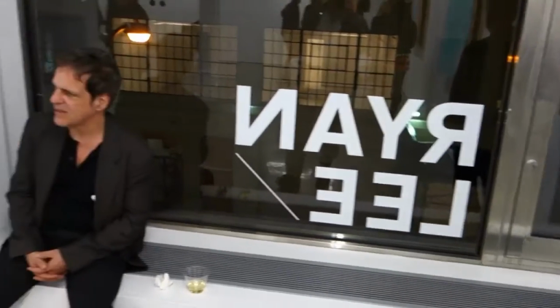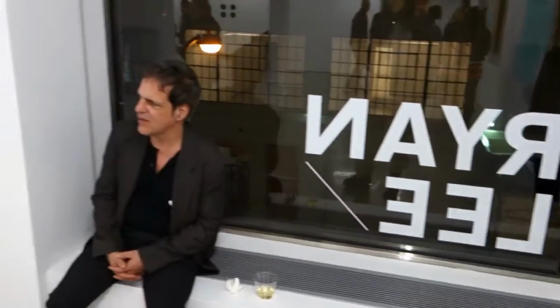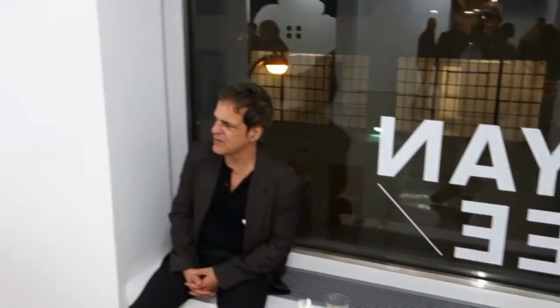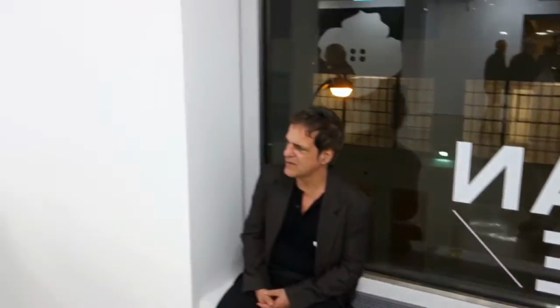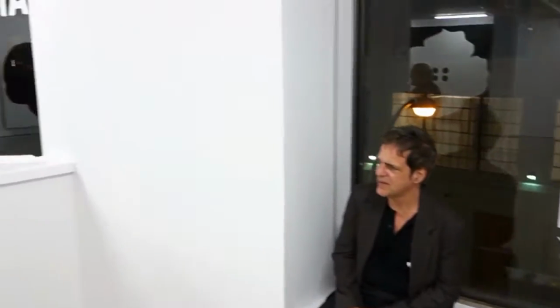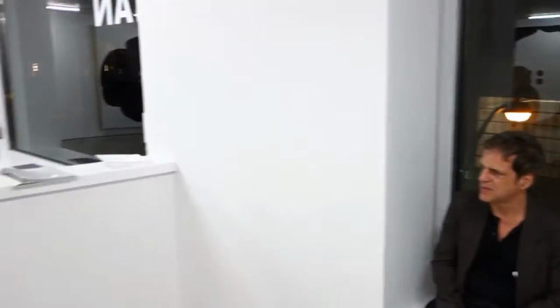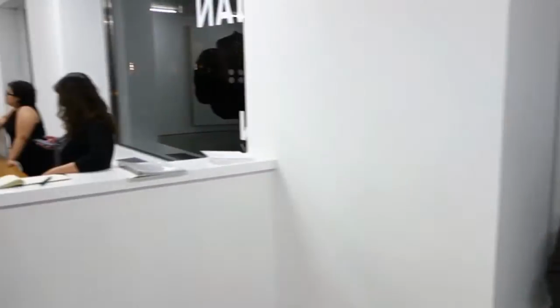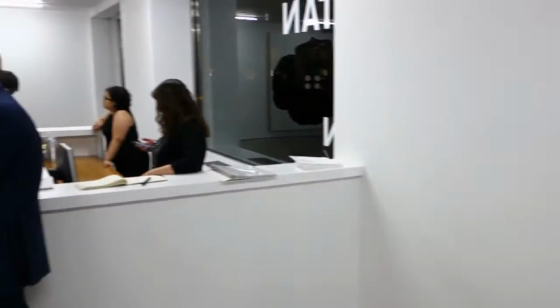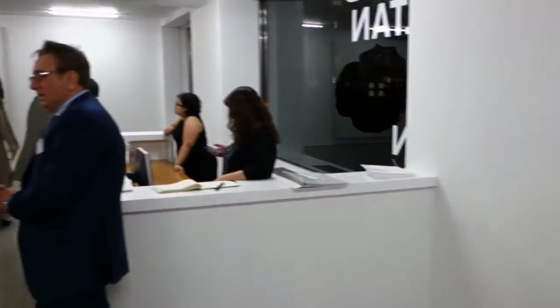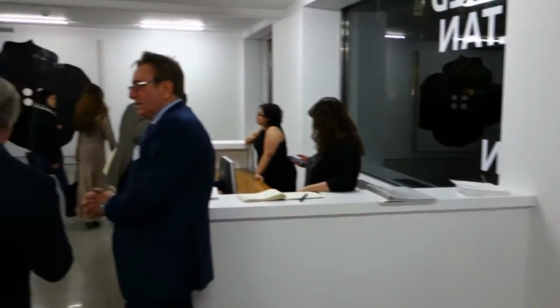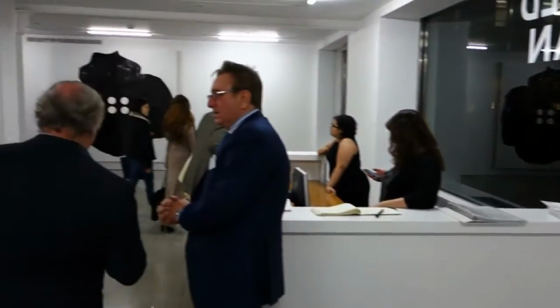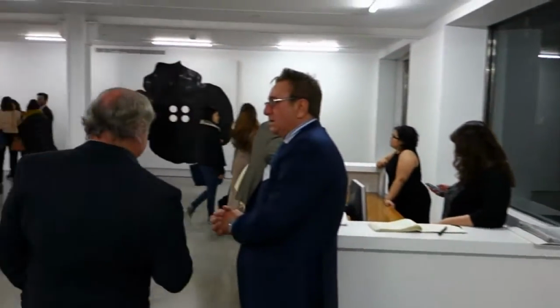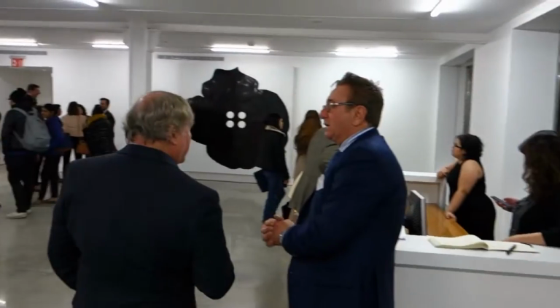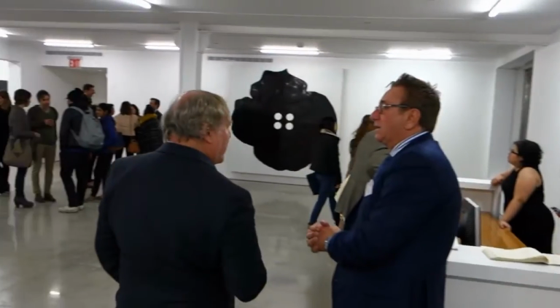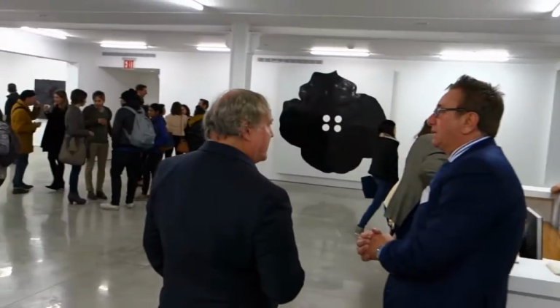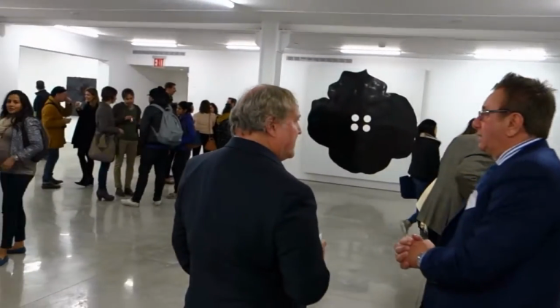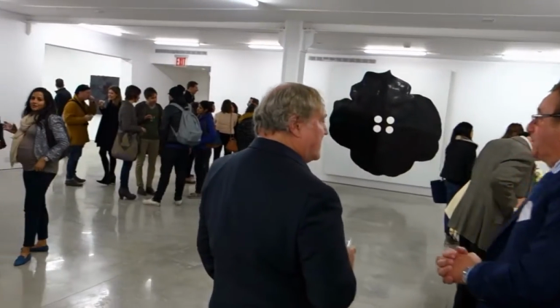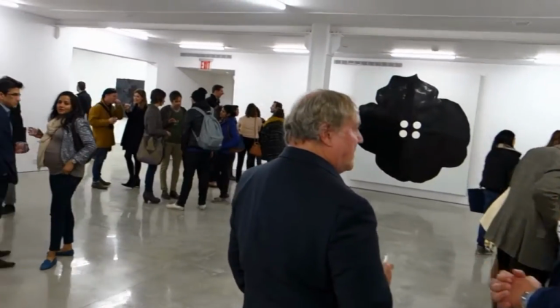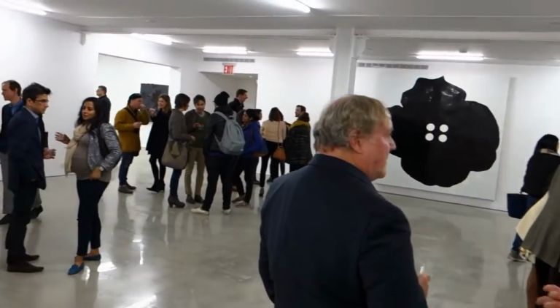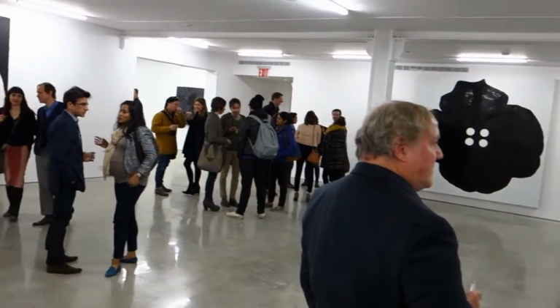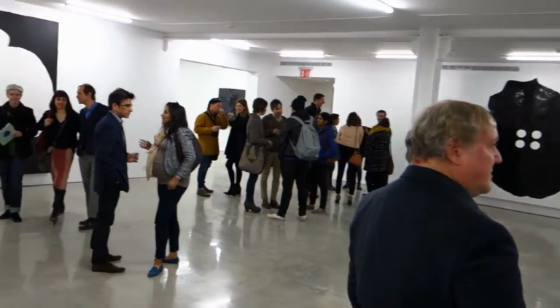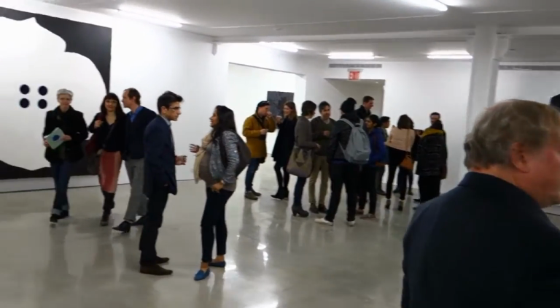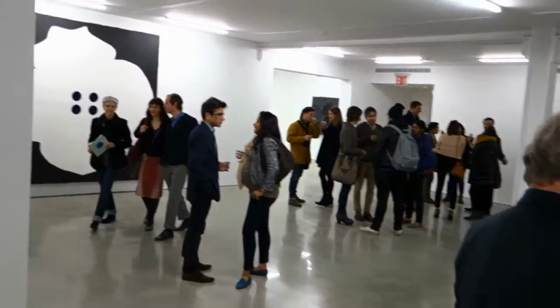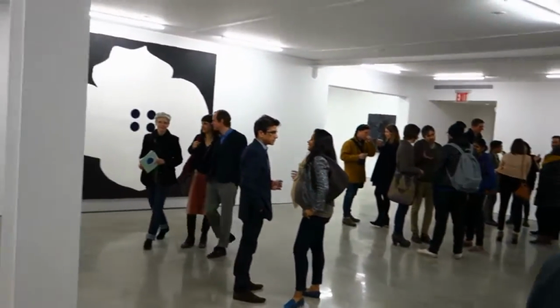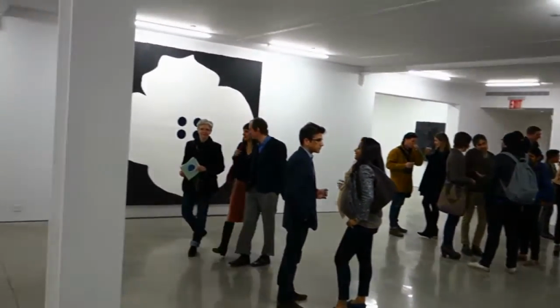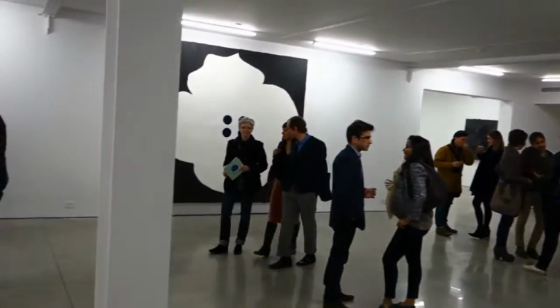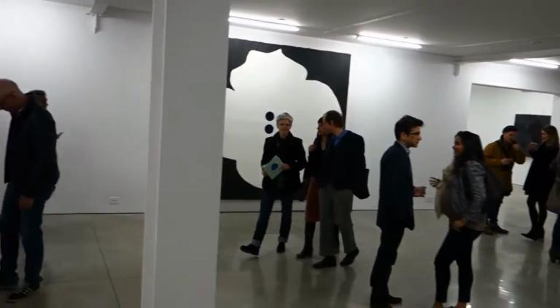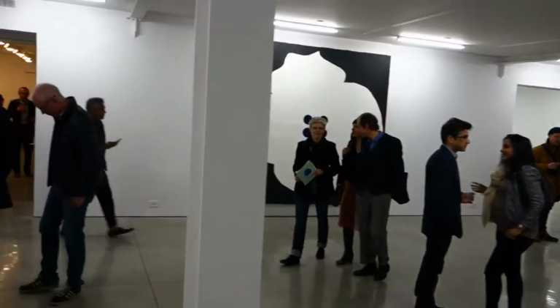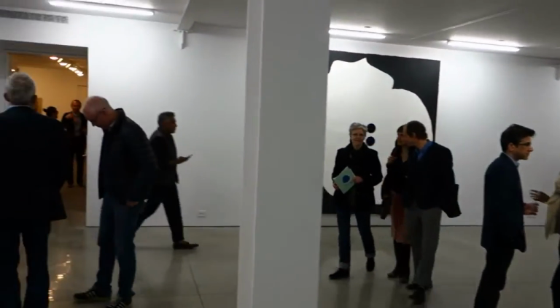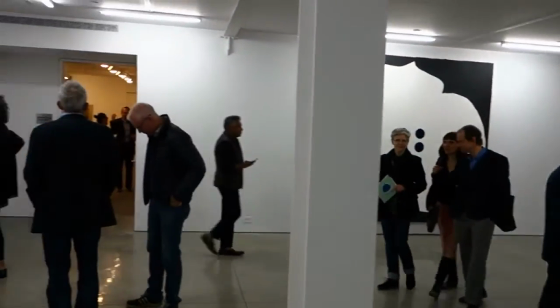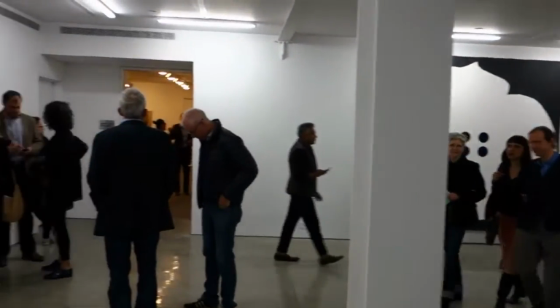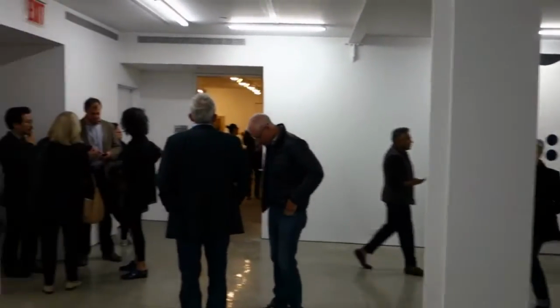Well, welcome back viewers. This is James Kamm, the guy on the bike, bringing you another half-assed report.